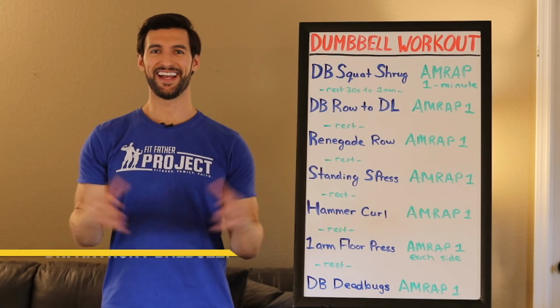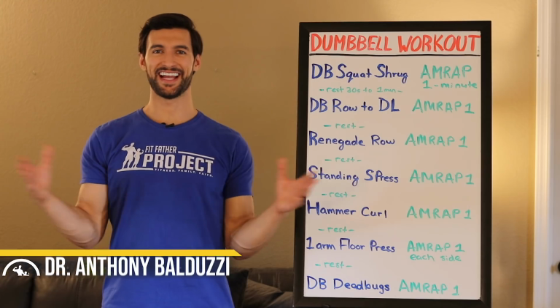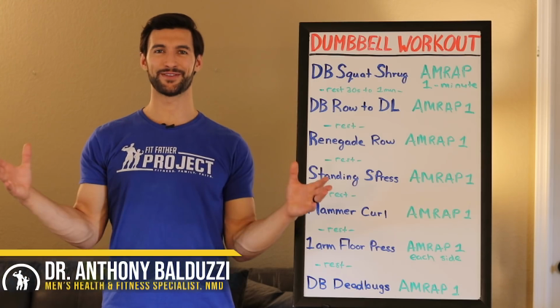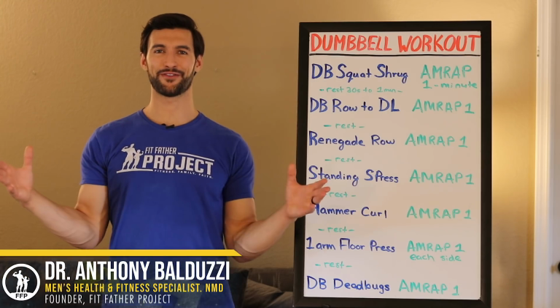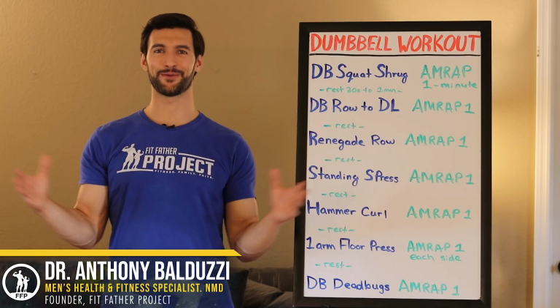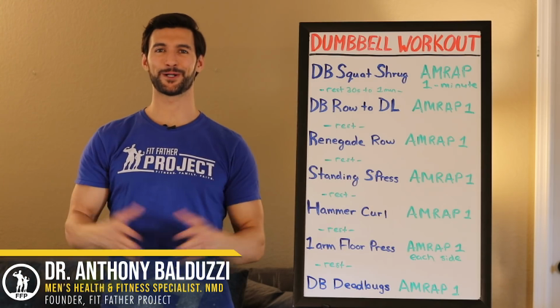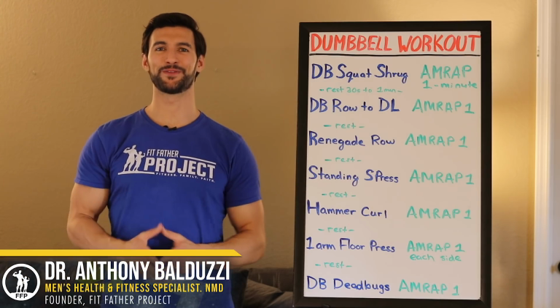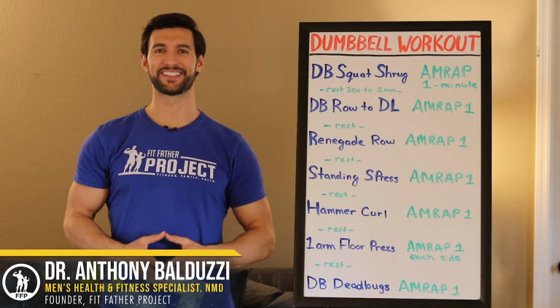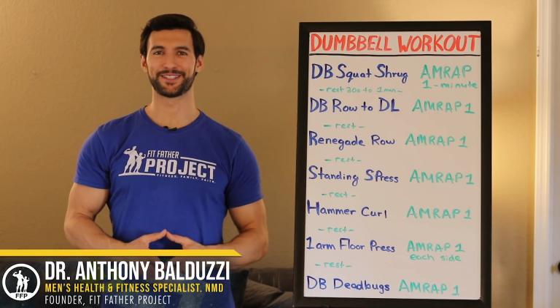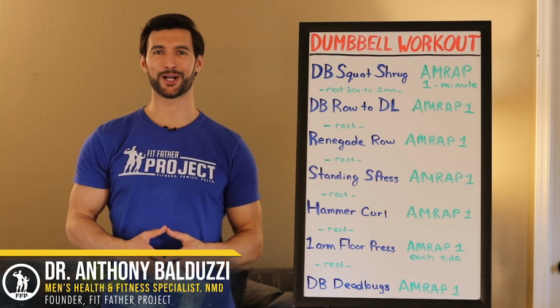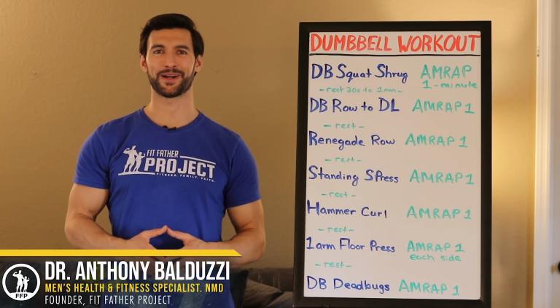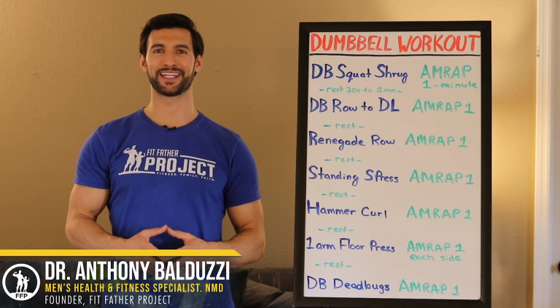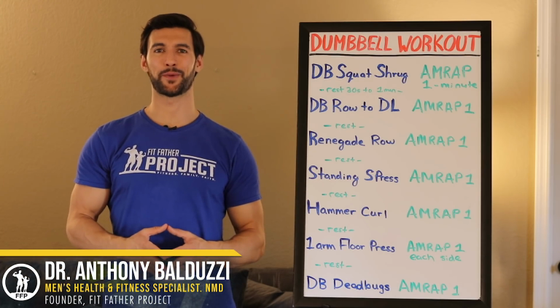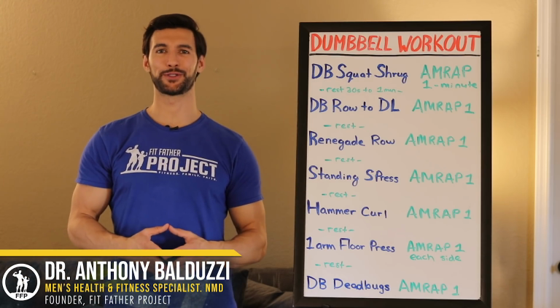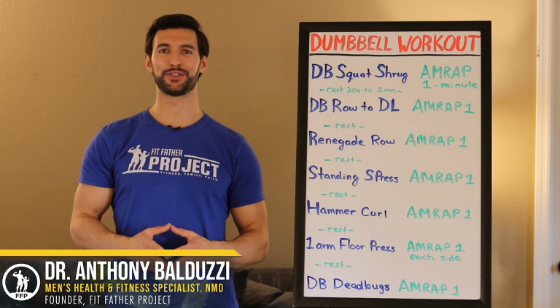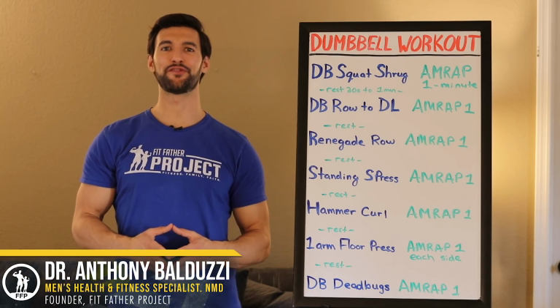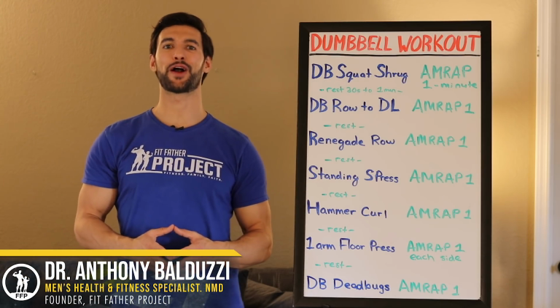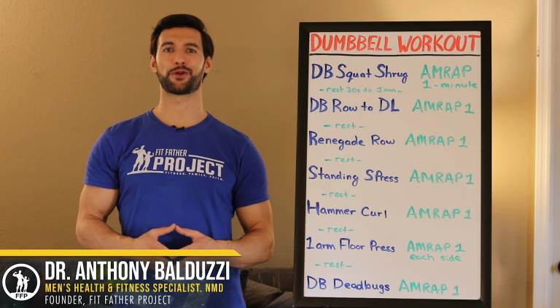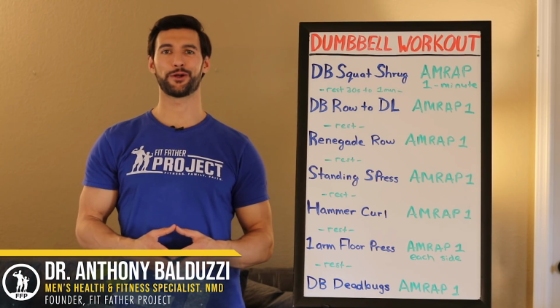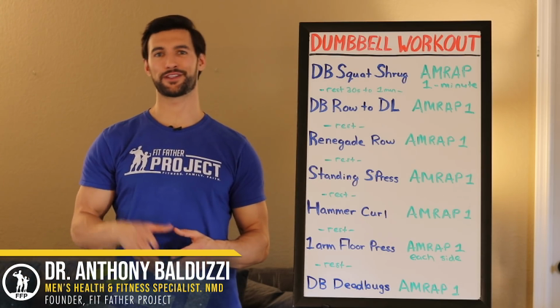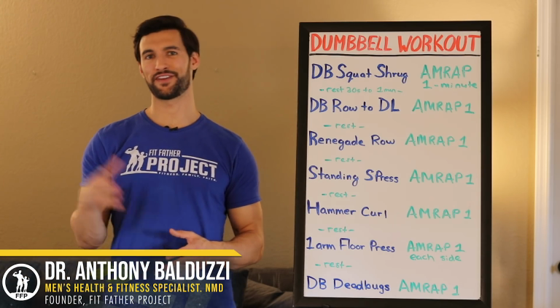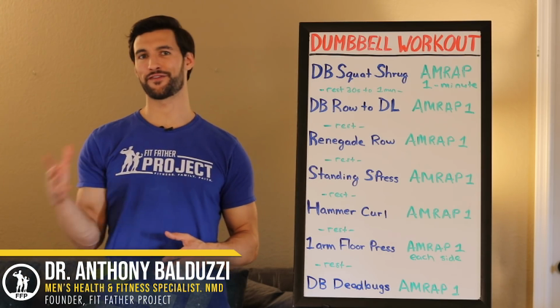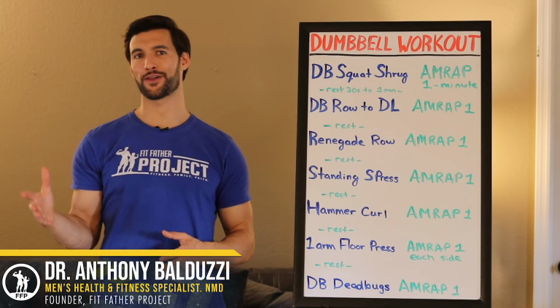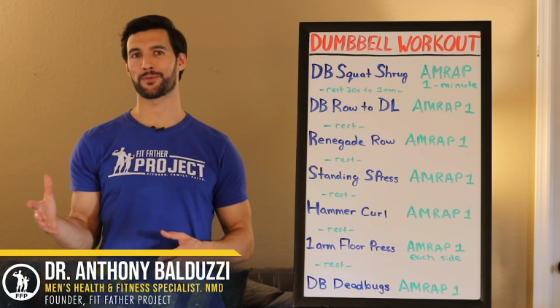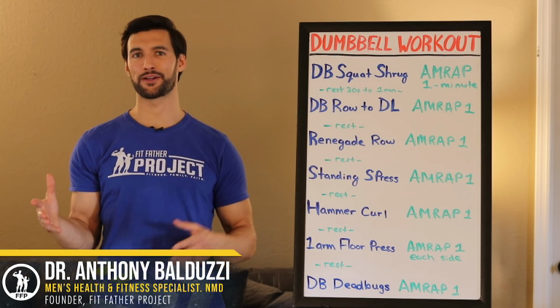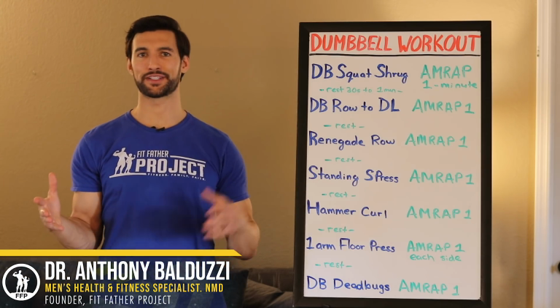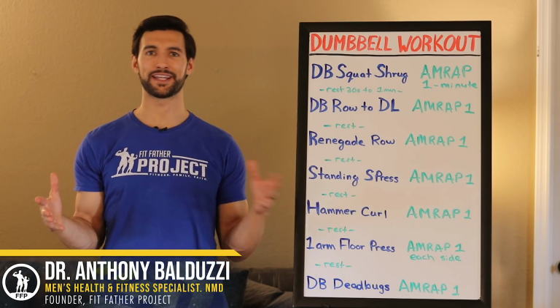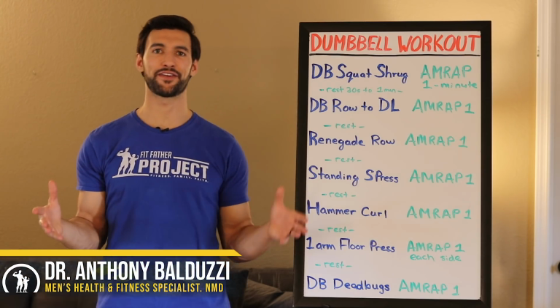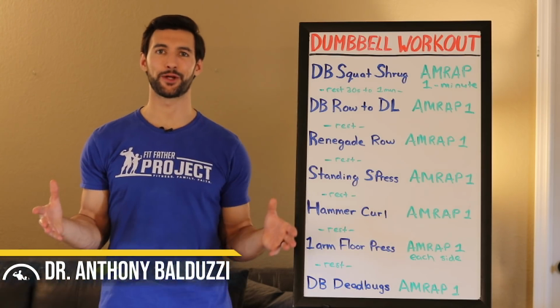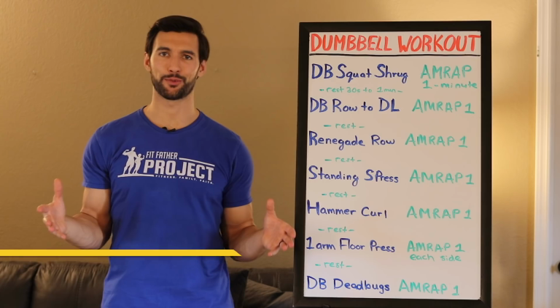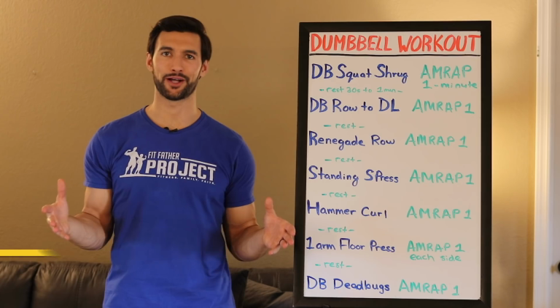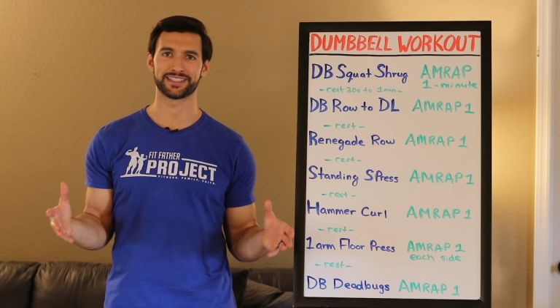Hey there, my friend. Welcome. This is Dr. Anthony Balduzzi, founder here at the Fit Father Project and the Fit Mother Project.